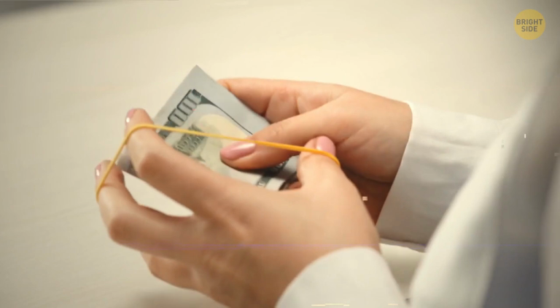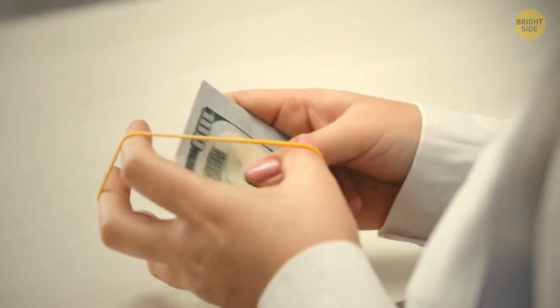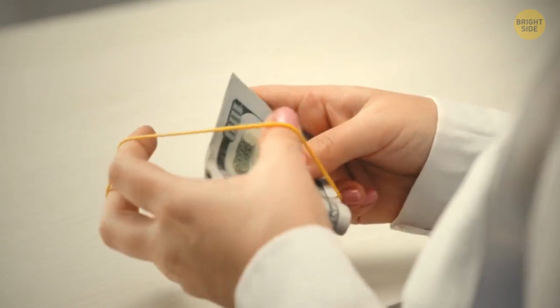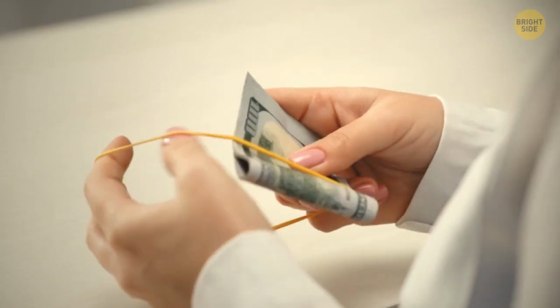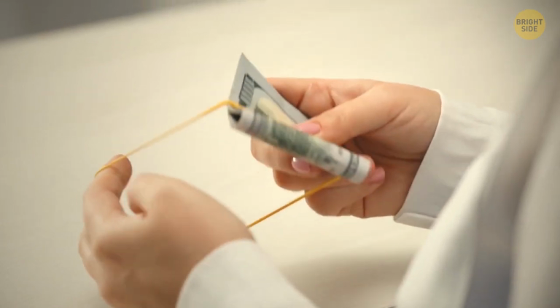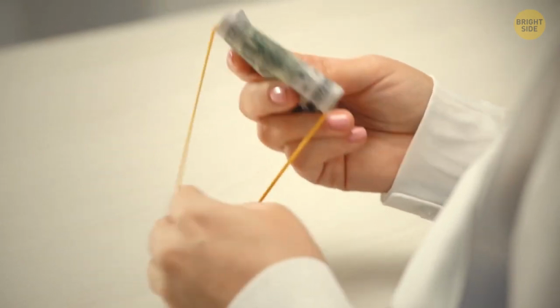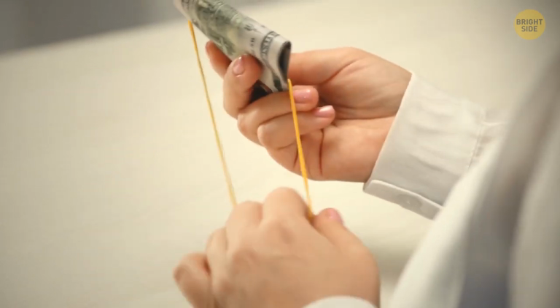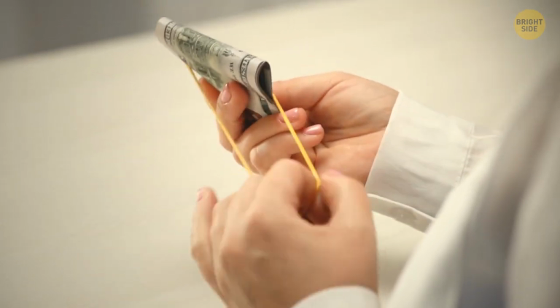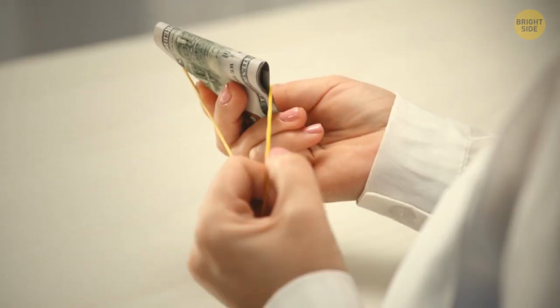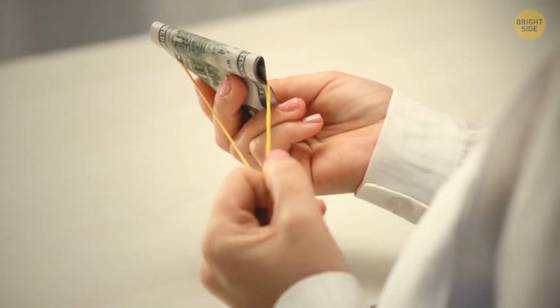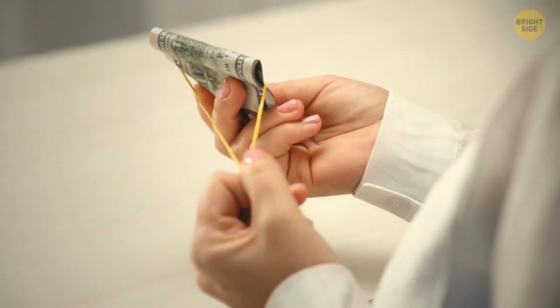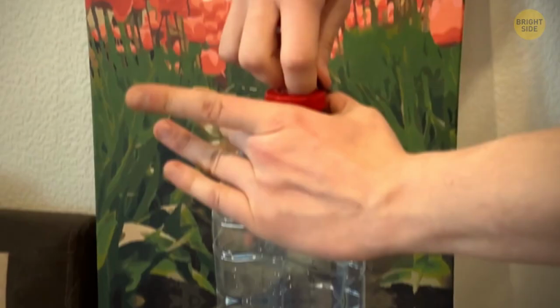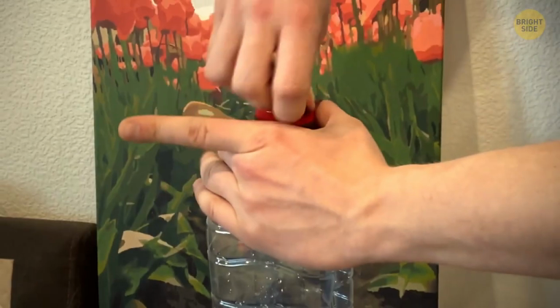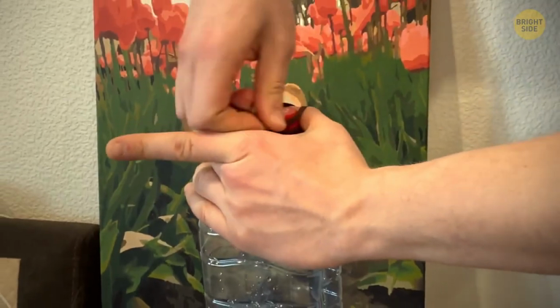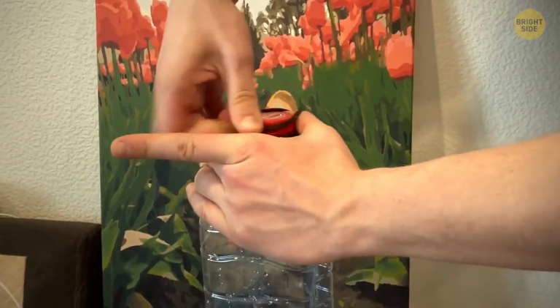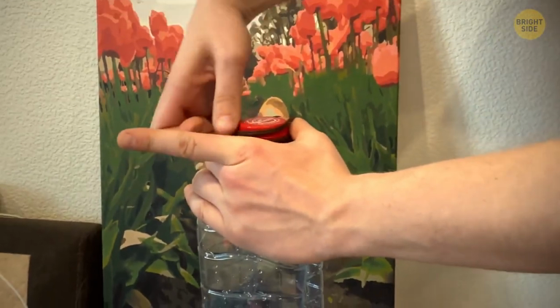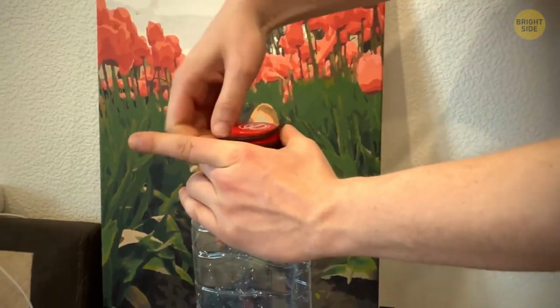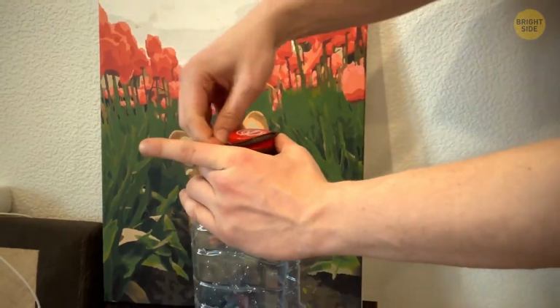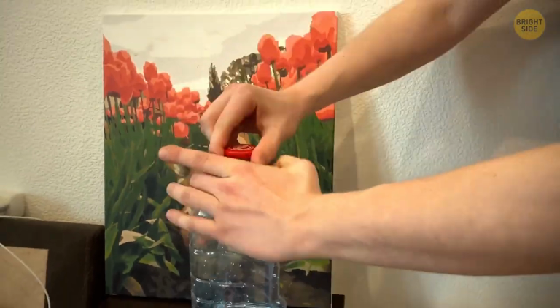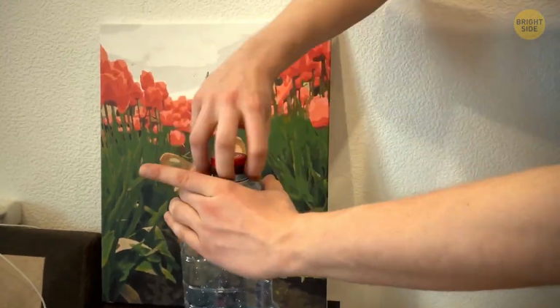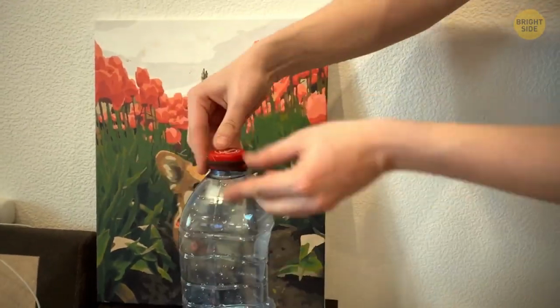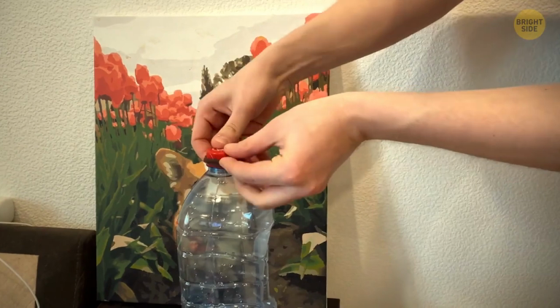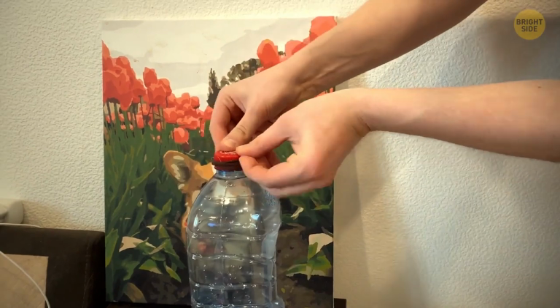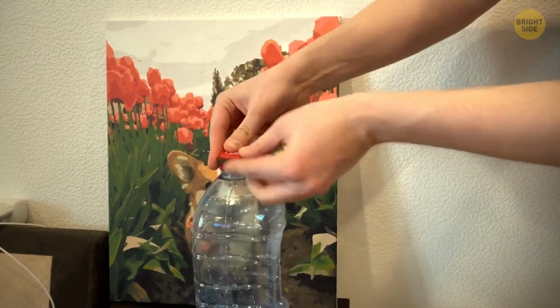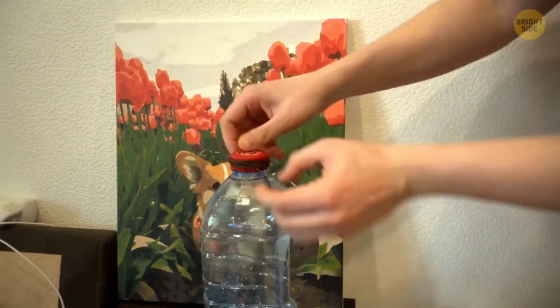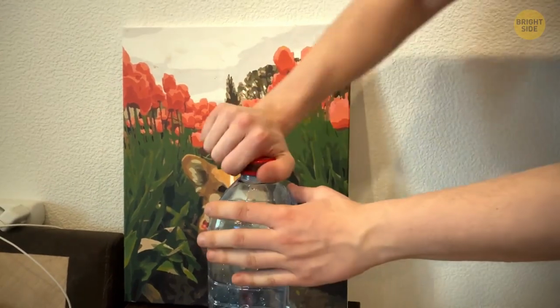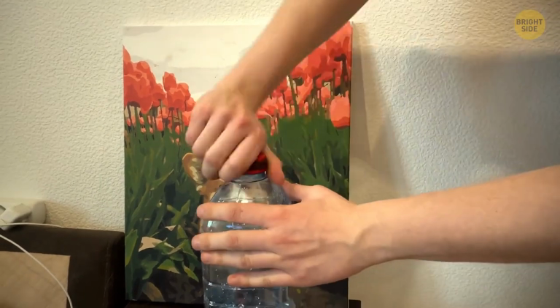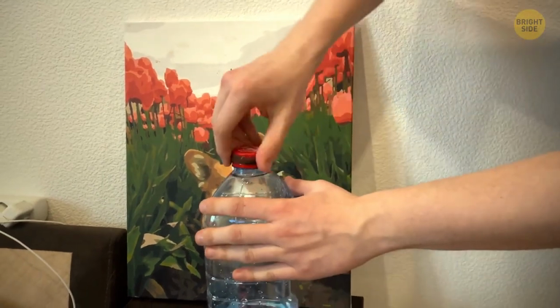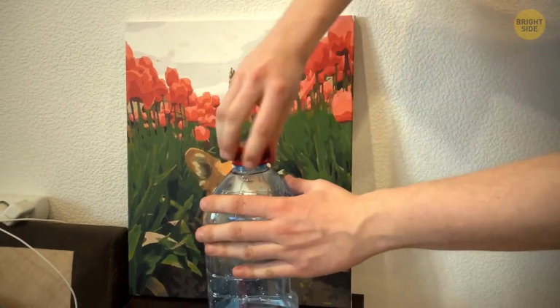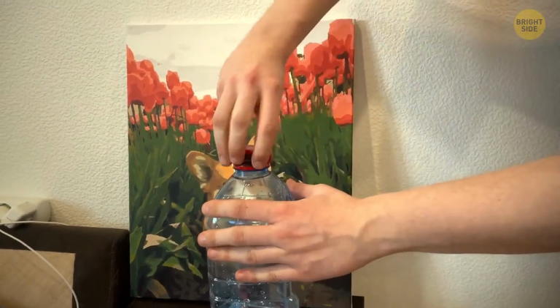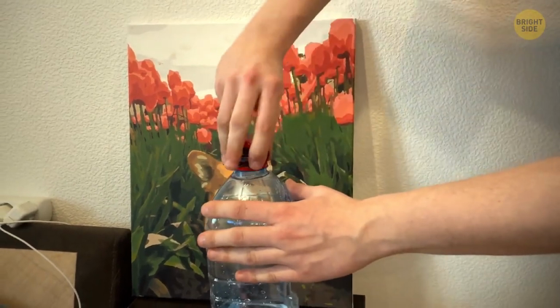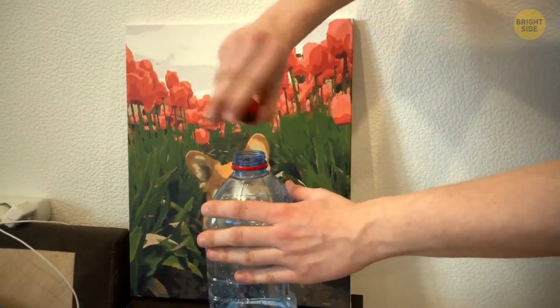Rubber bands are great for many things. But if you have a bottle that's hard to open, you can wrap the band around it for a better grip.